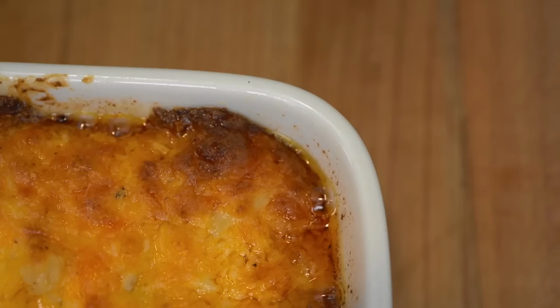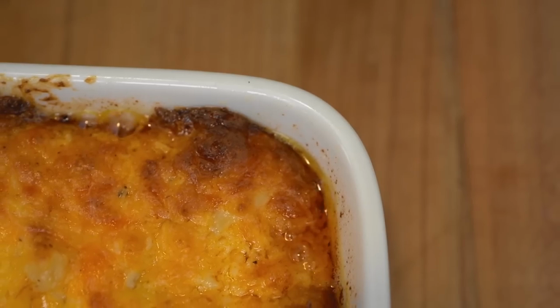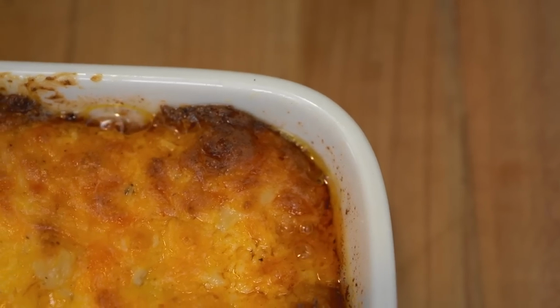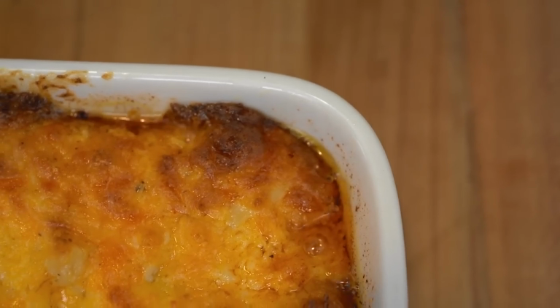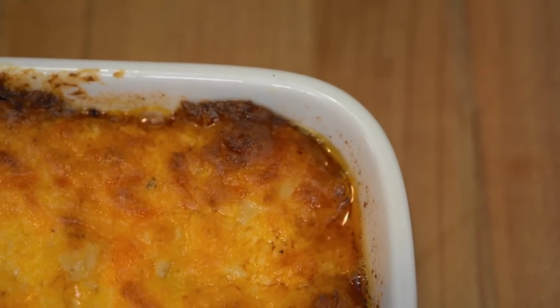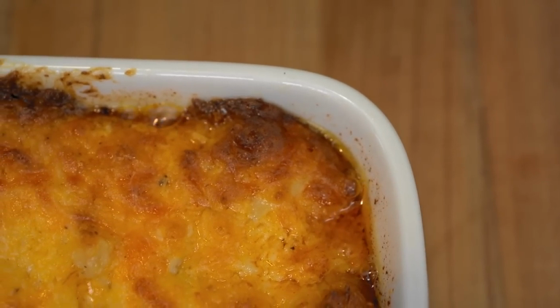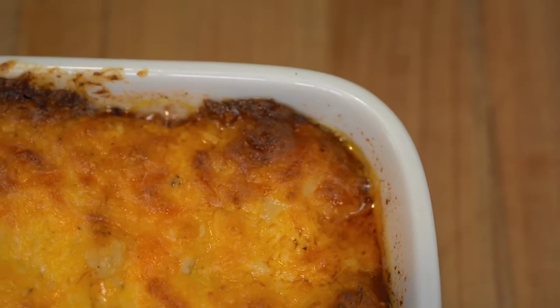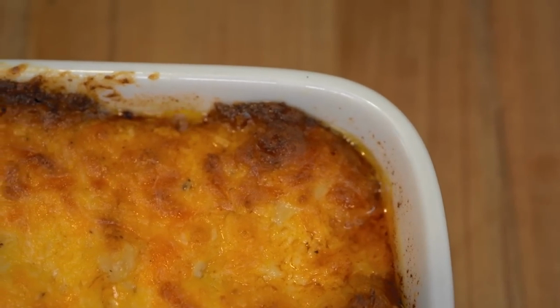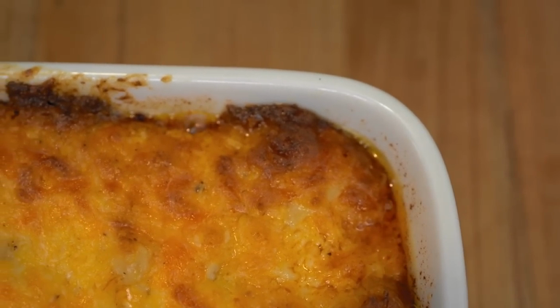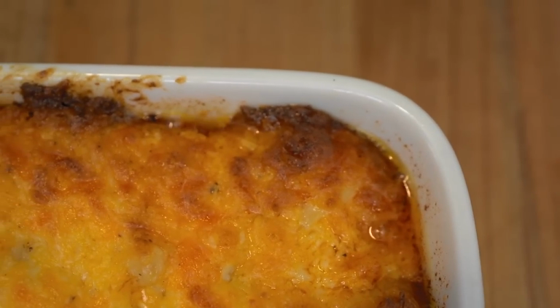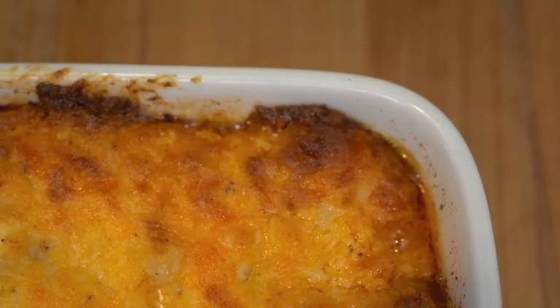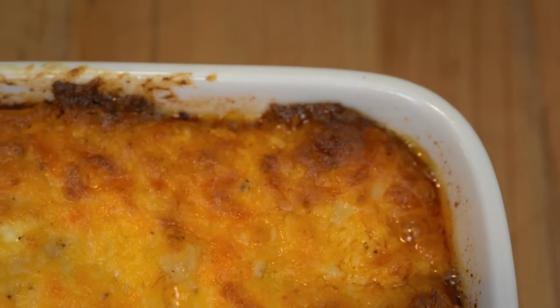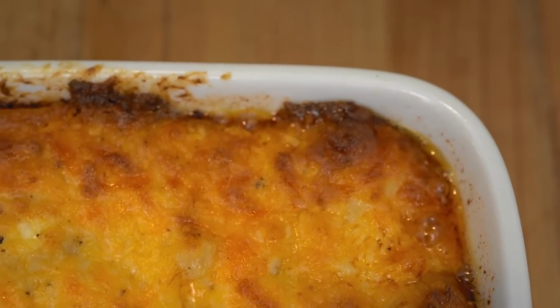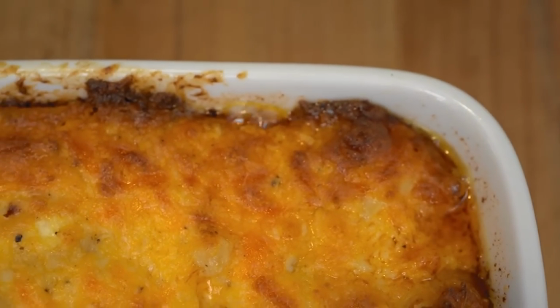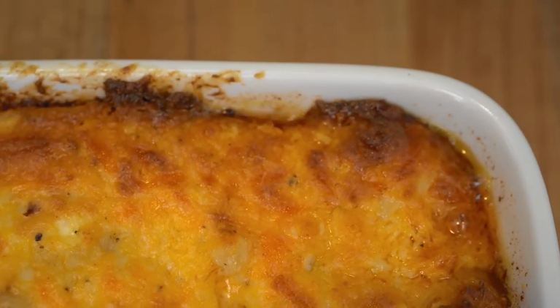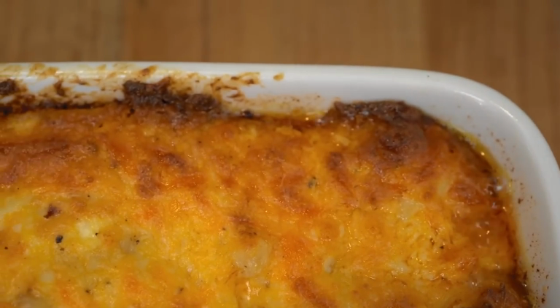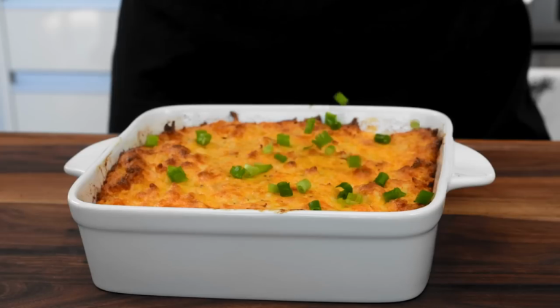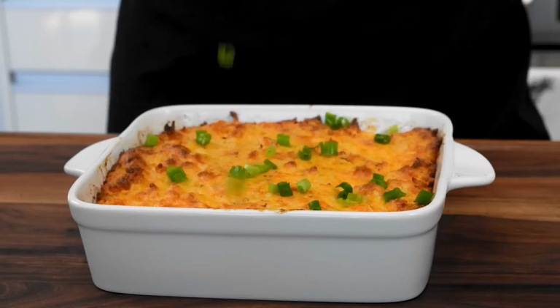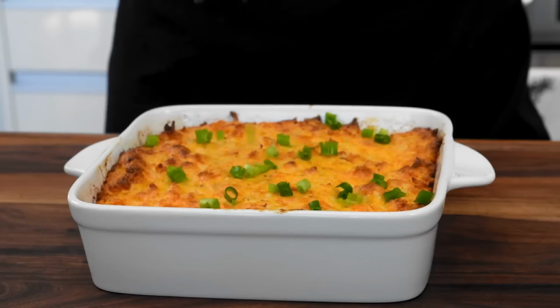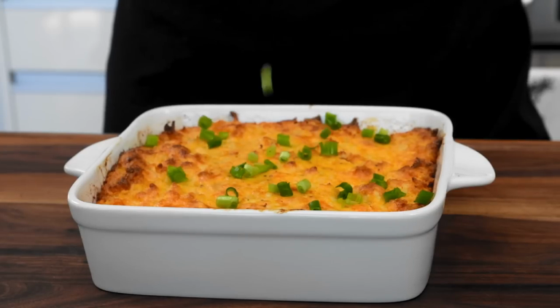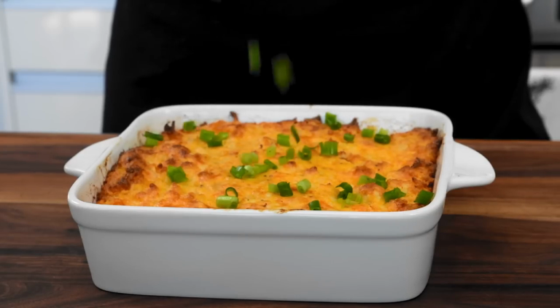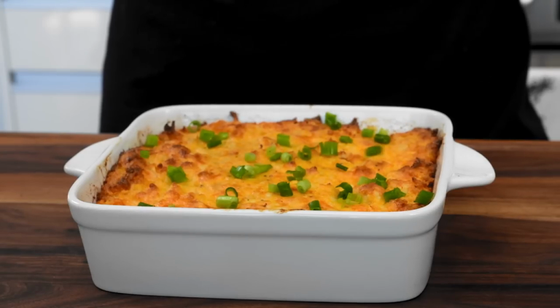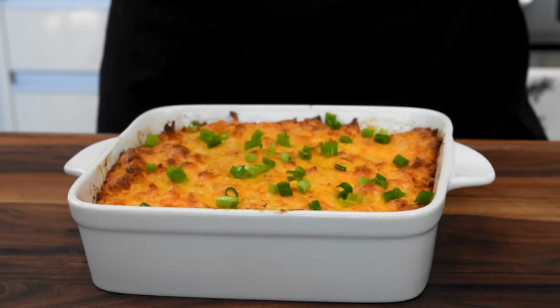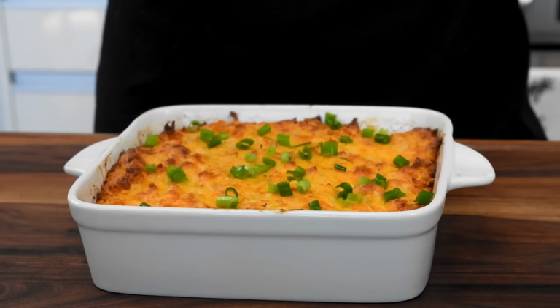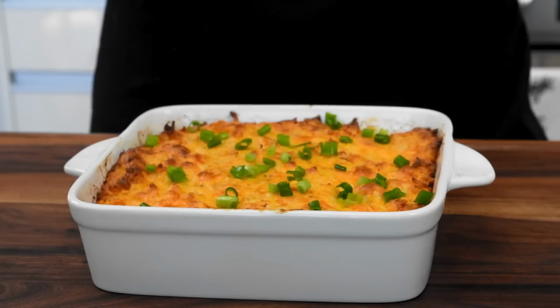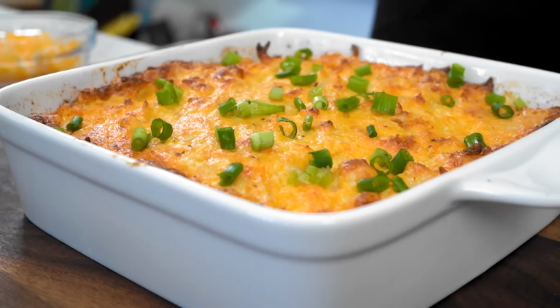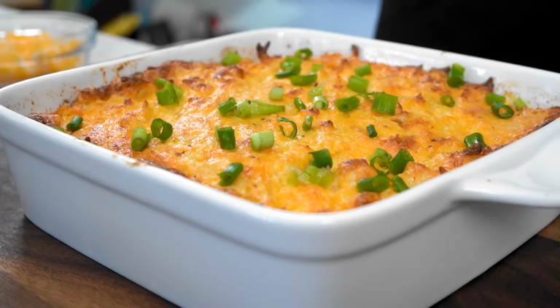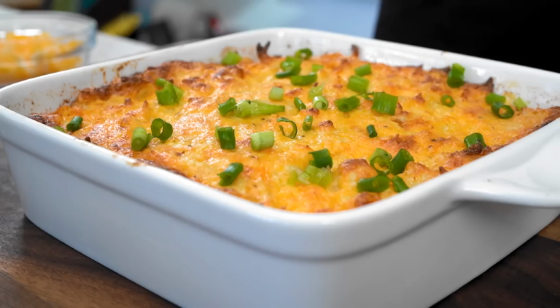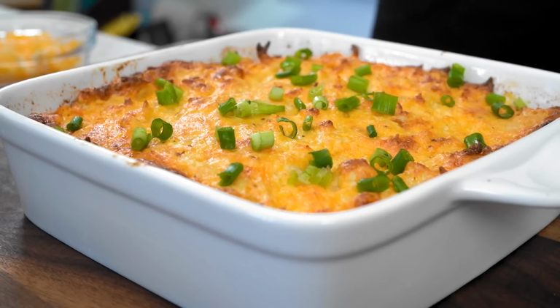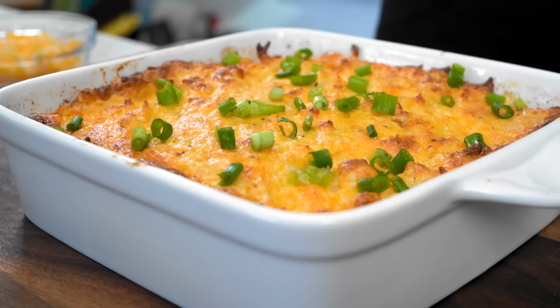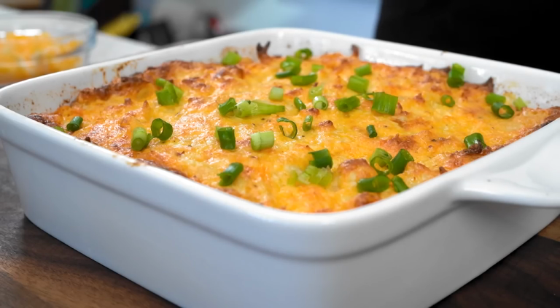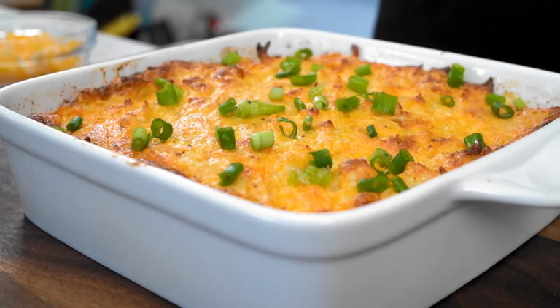All right, so this is nice and hot. We're going to top it off with some fresh green onions — I feel like that just brings it all together.